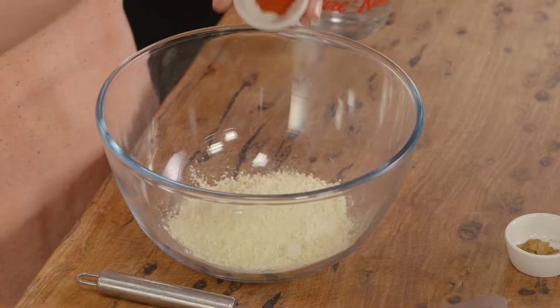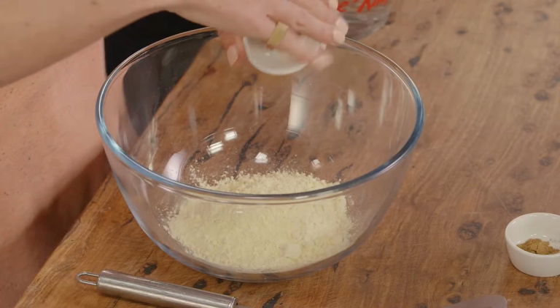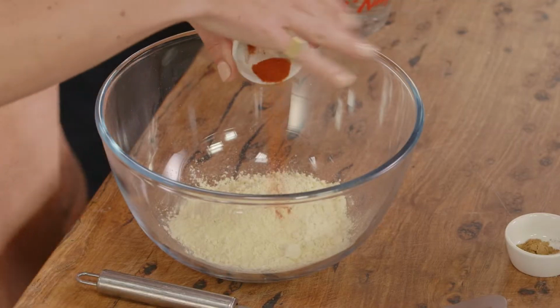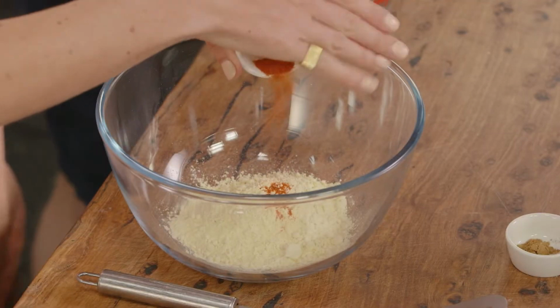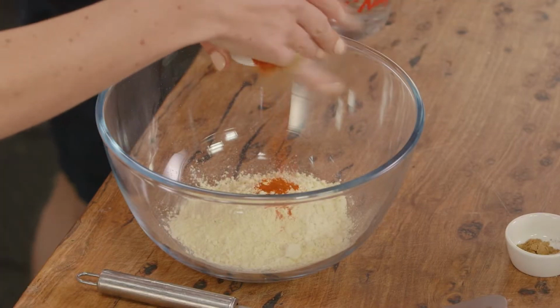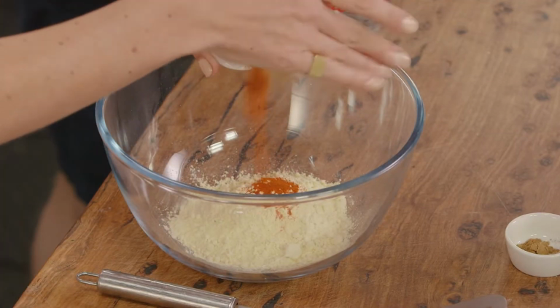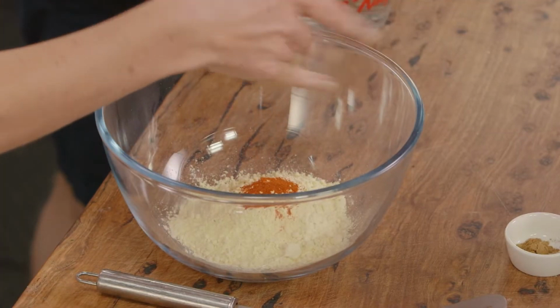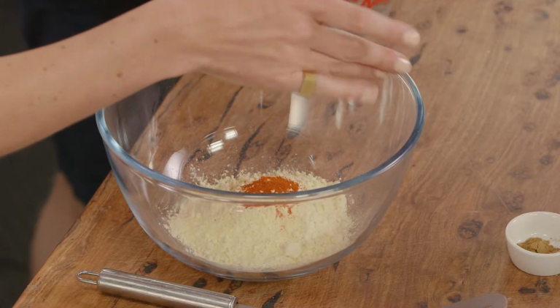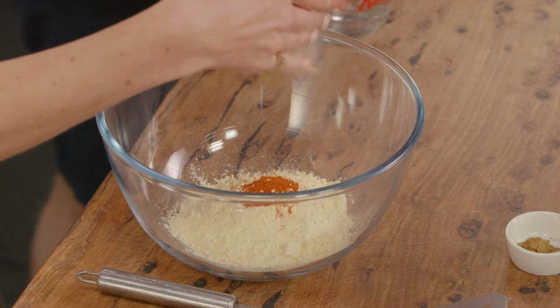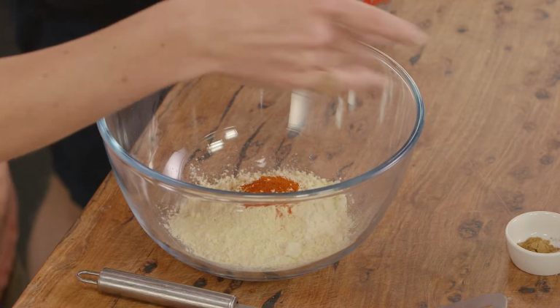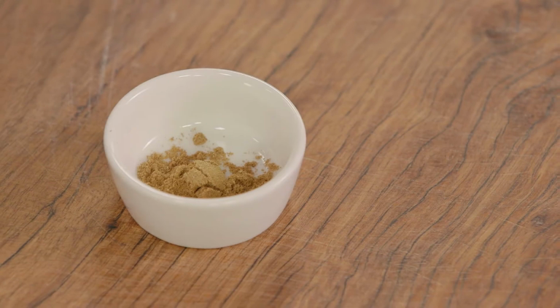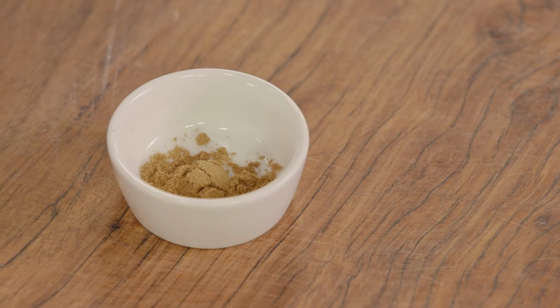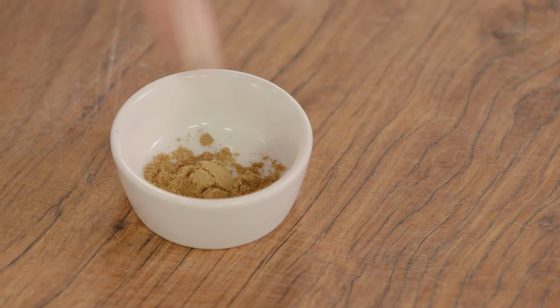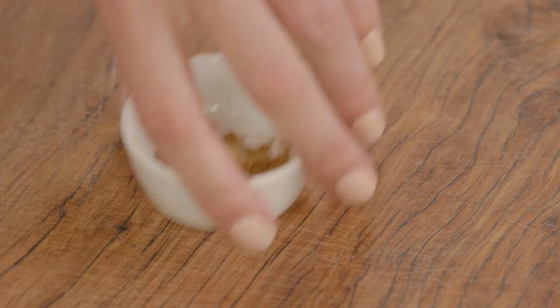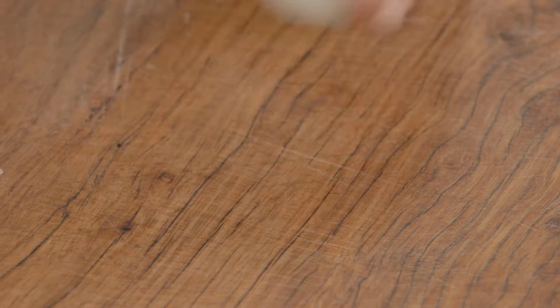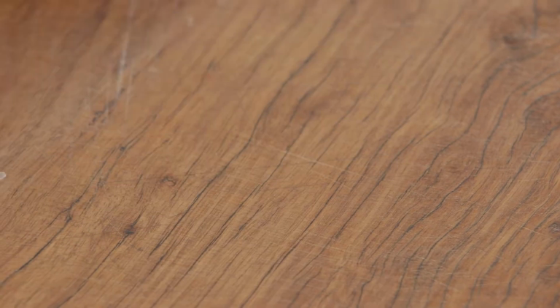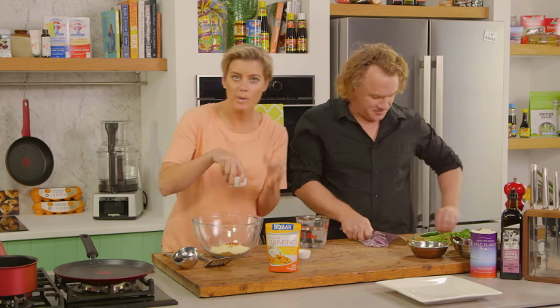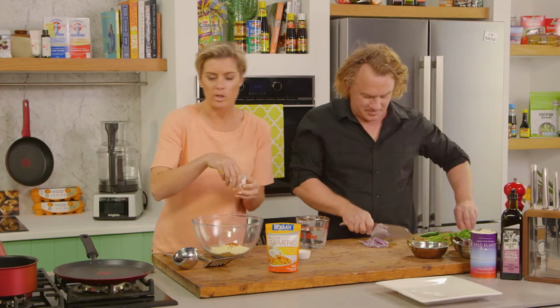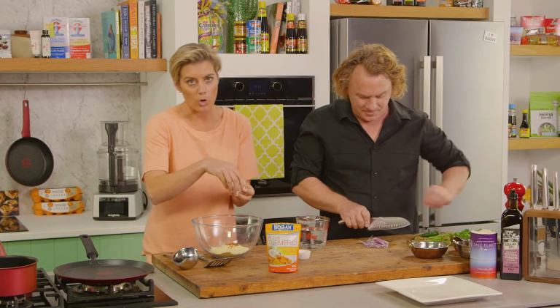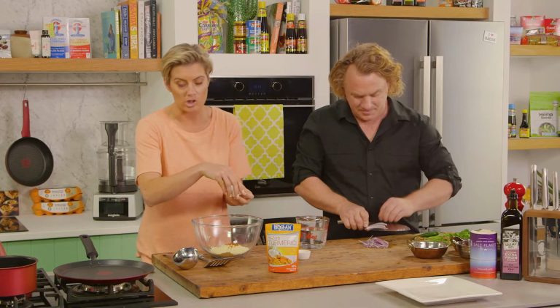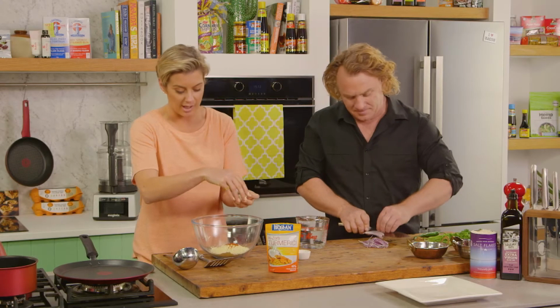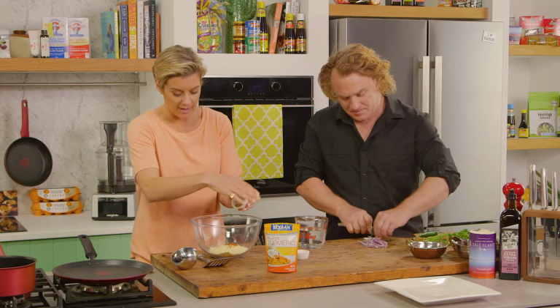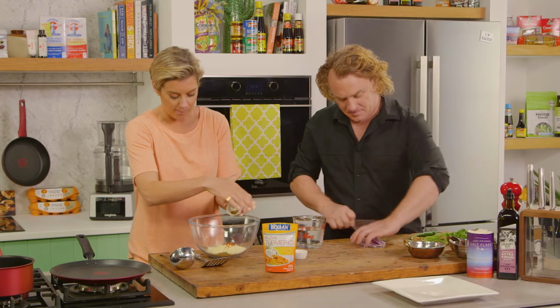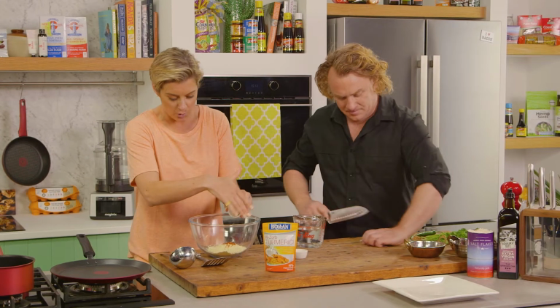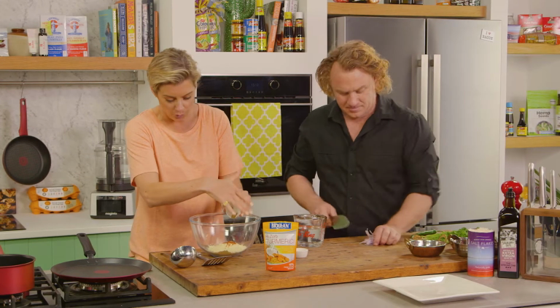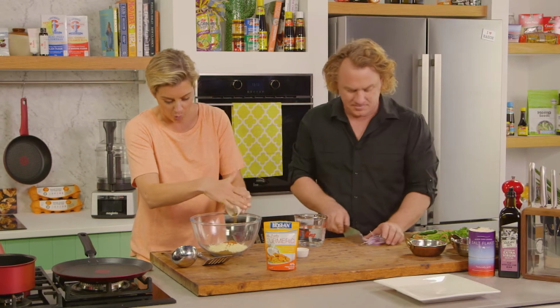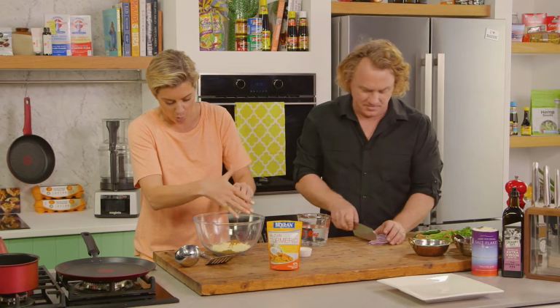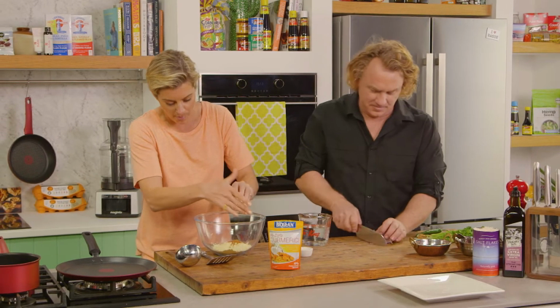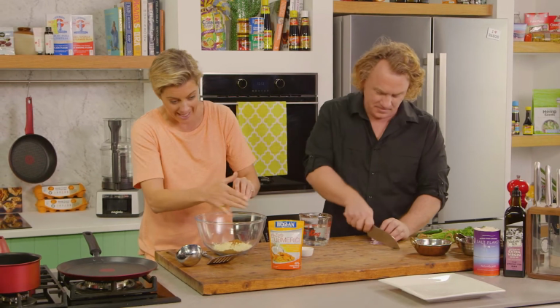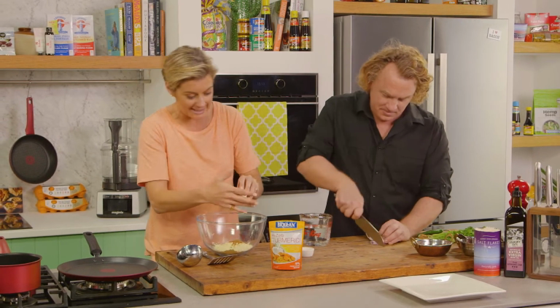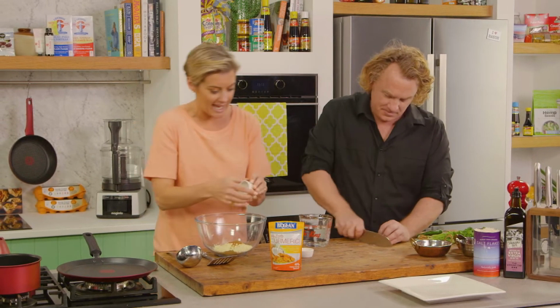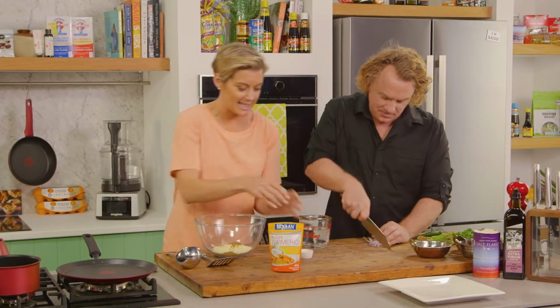And I have some cayenne pepper, I'm just going to plop that in there. Some cumin, which of course is going to give it that beautiful aroma and taste.